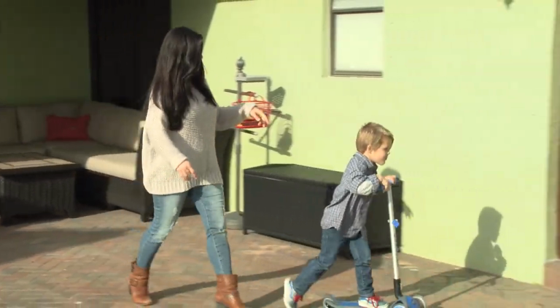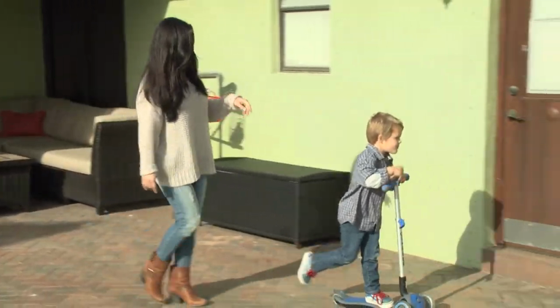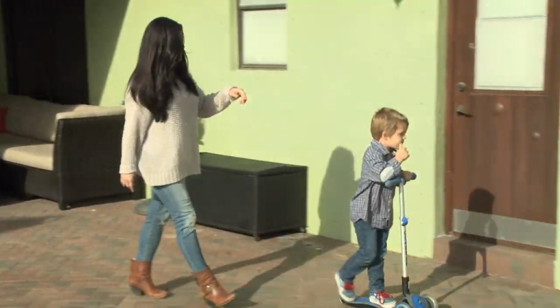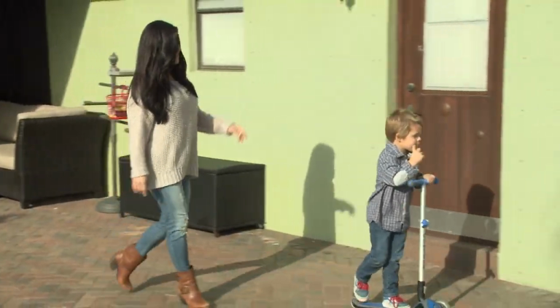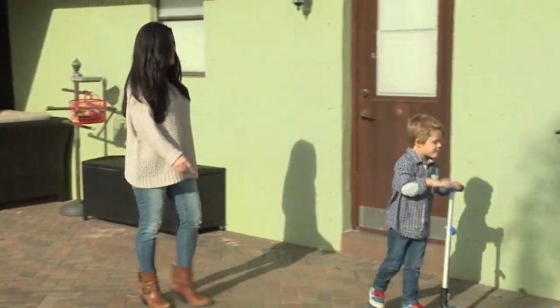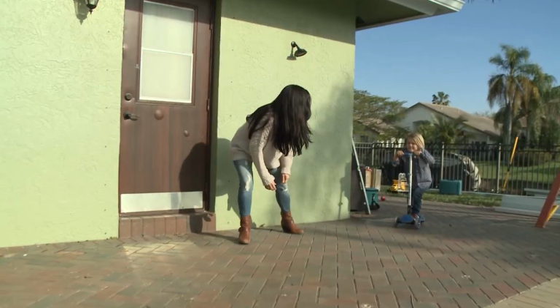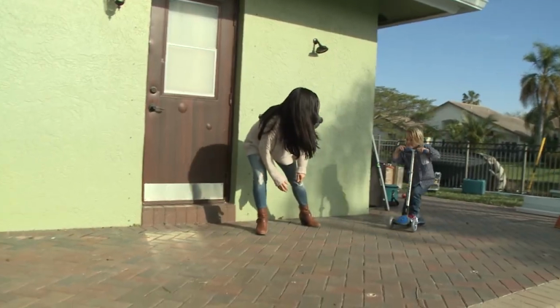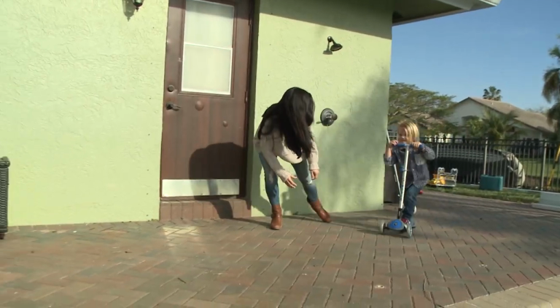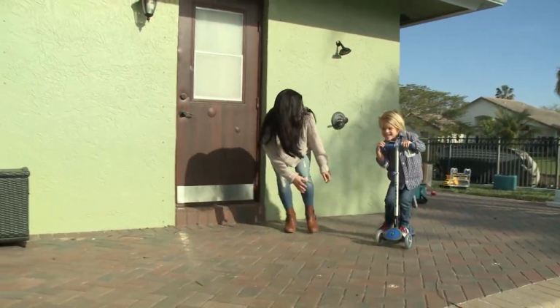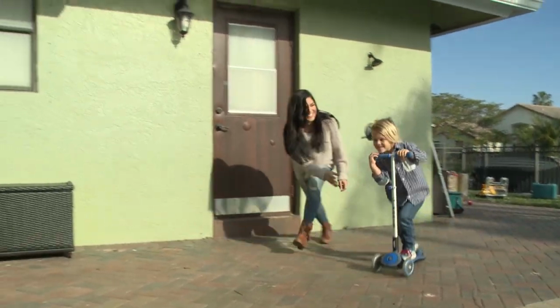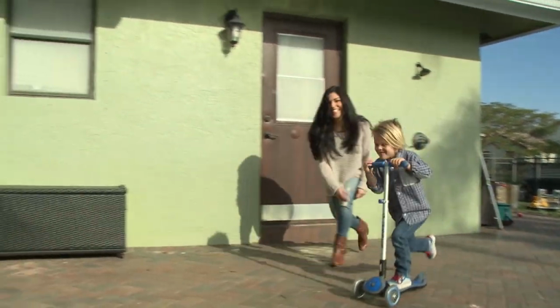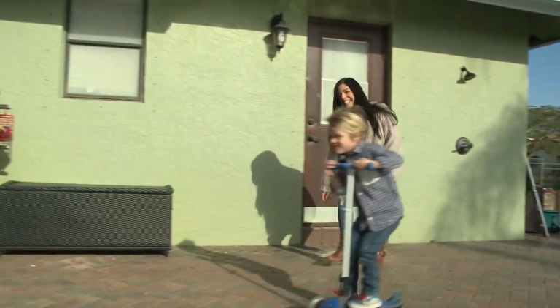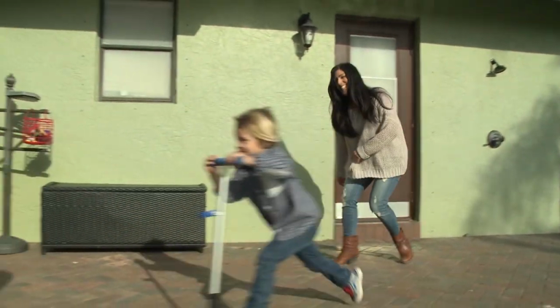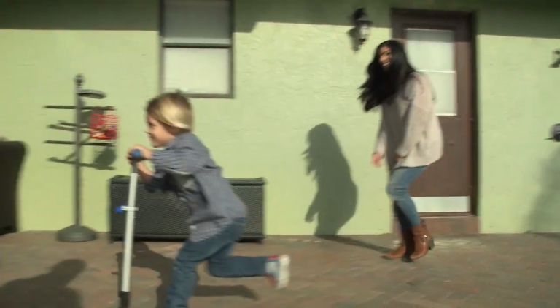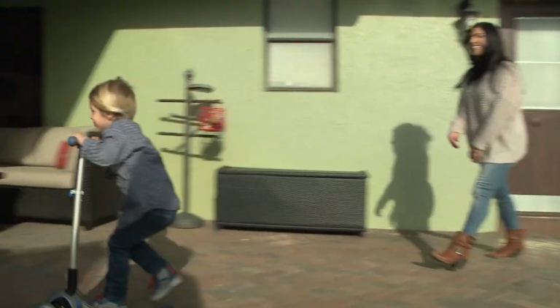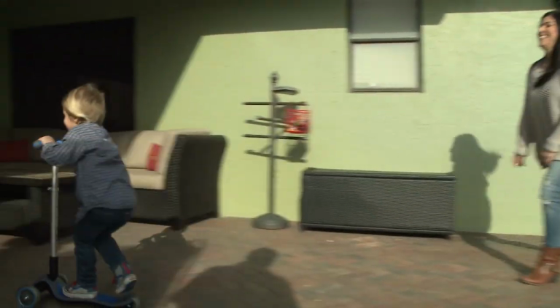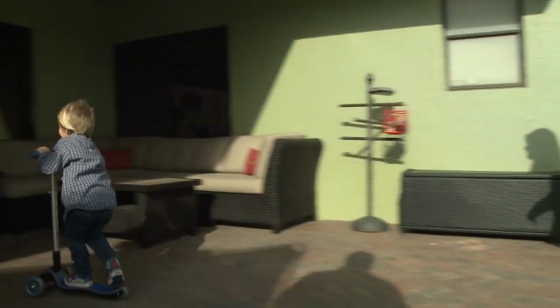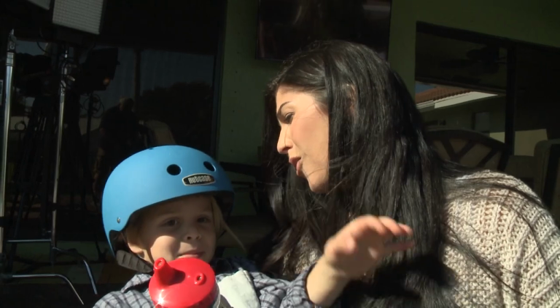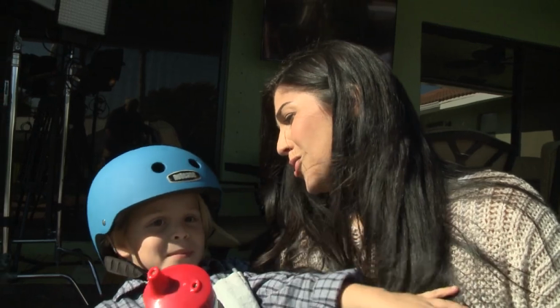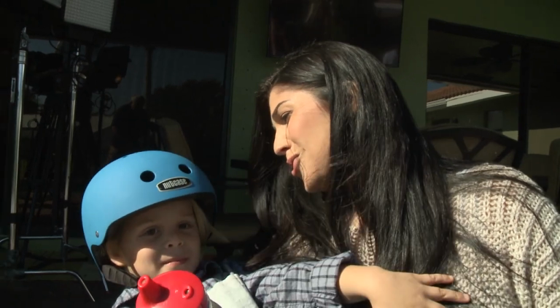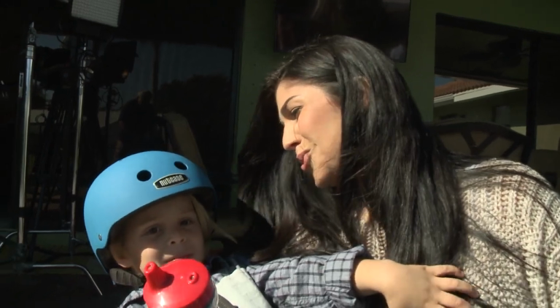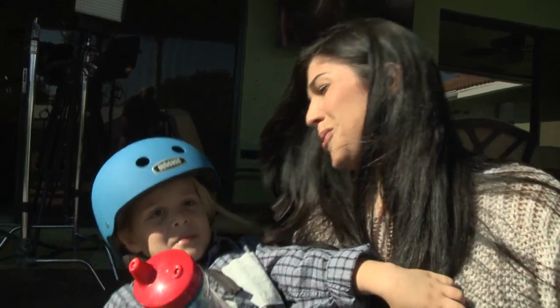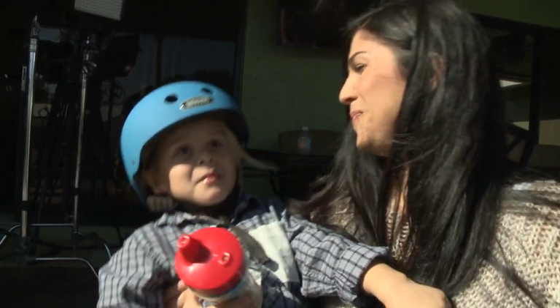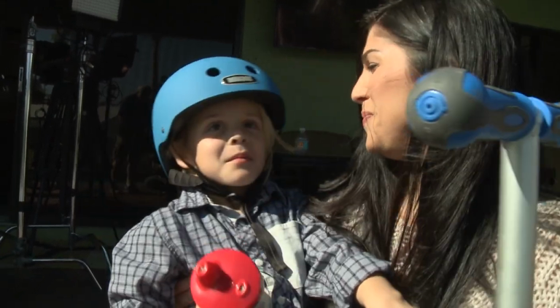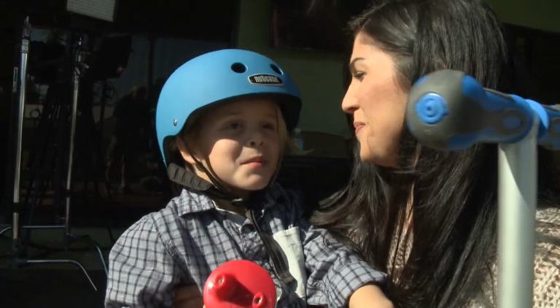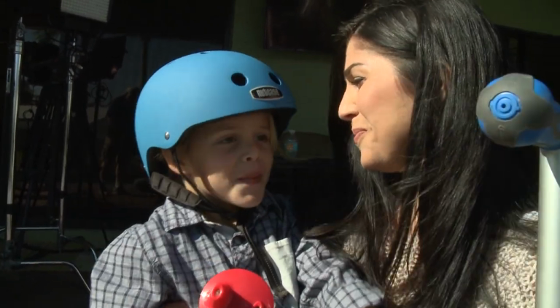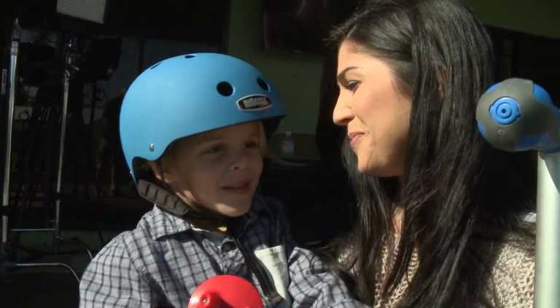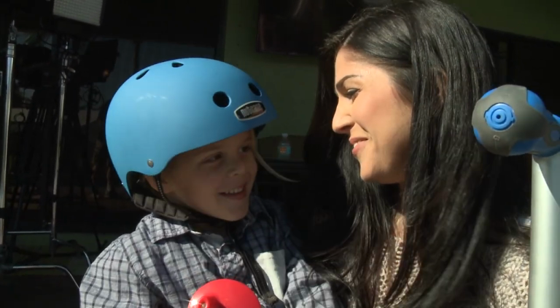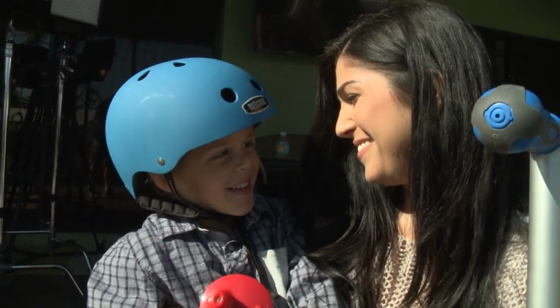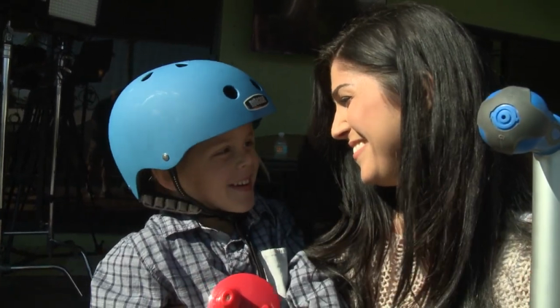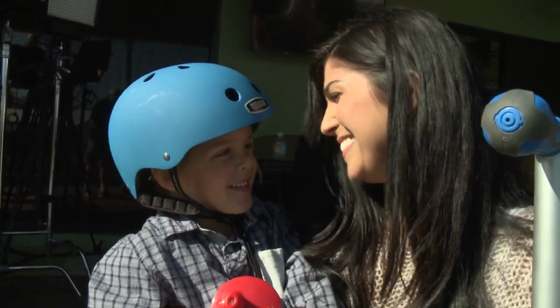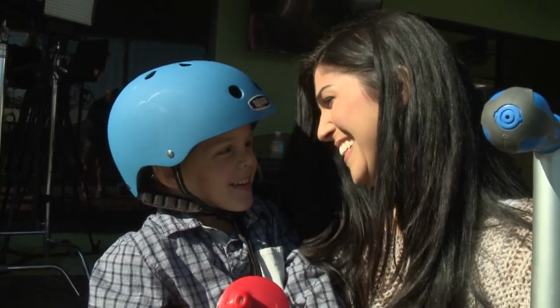Meet Val, a South Florida homeowner looking to add style, functionality, and flair to her backyard and outdoor living.